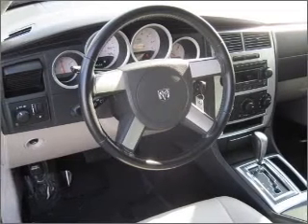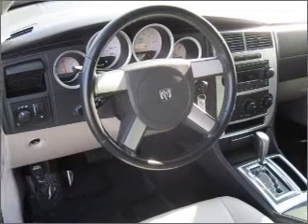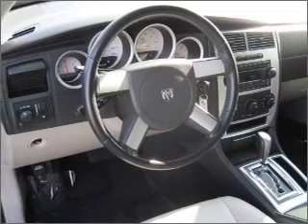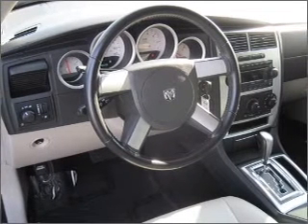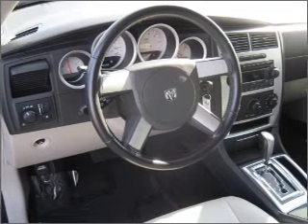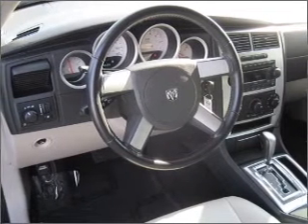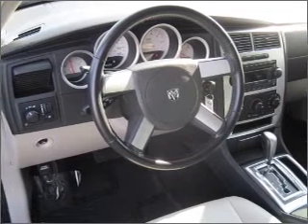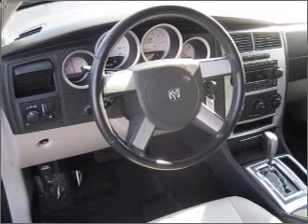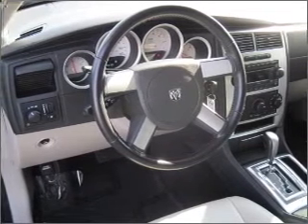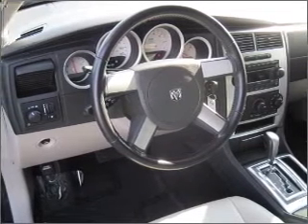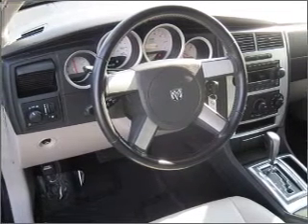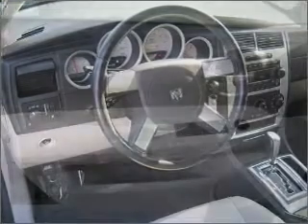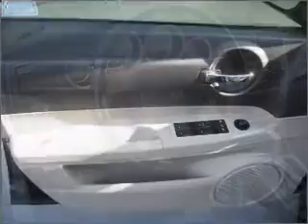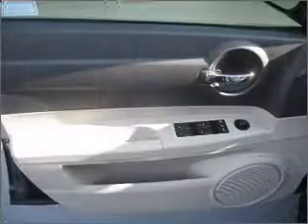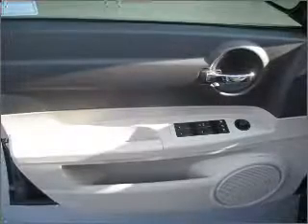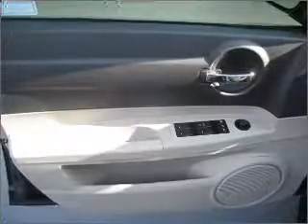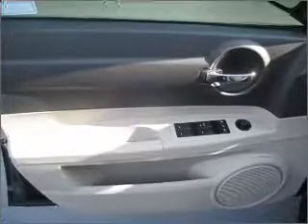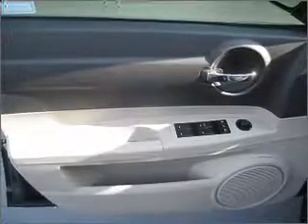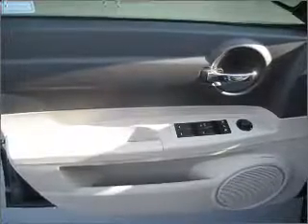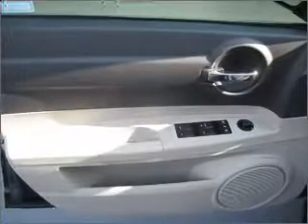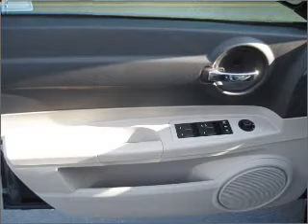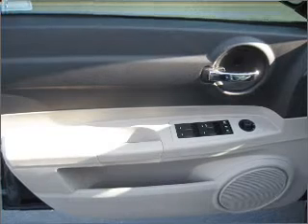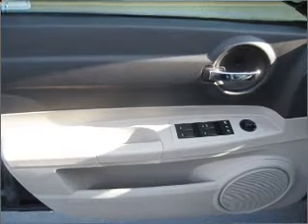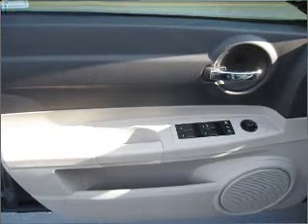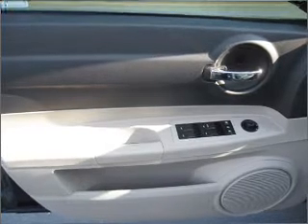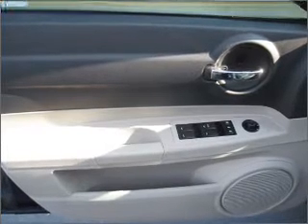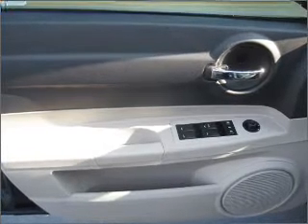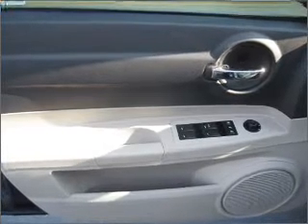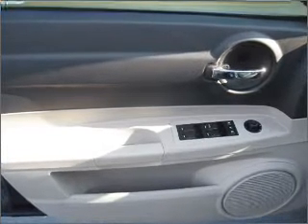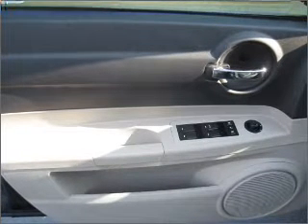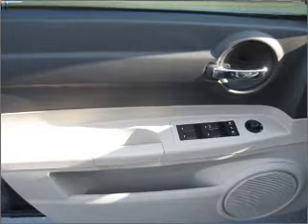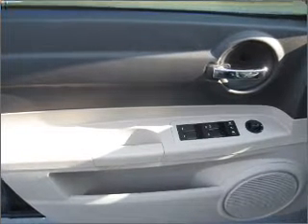Then put the windows down and turn up the tunes with the keyless entry, AM FM stereo, CD player and more.